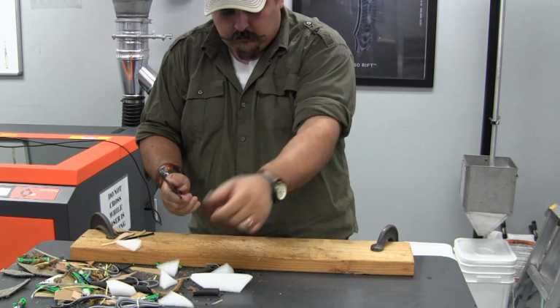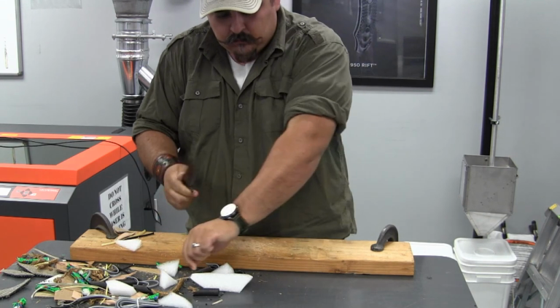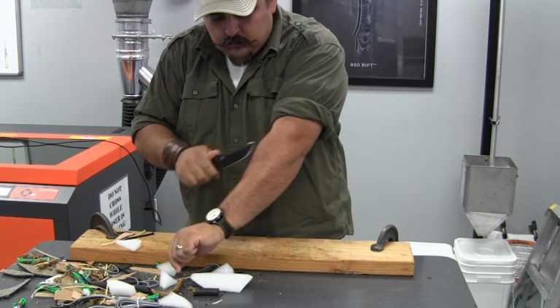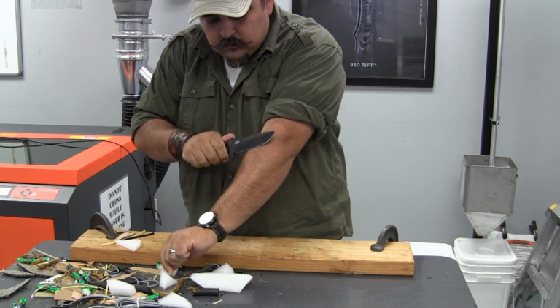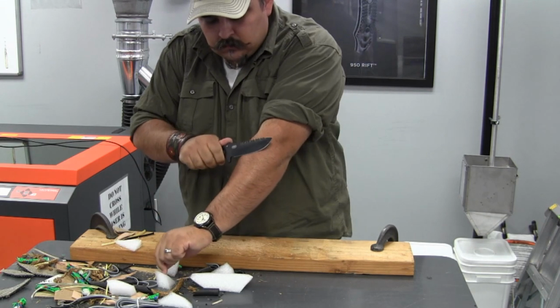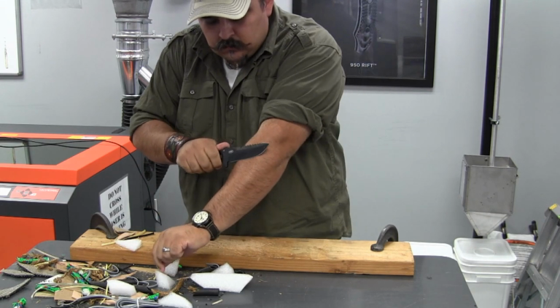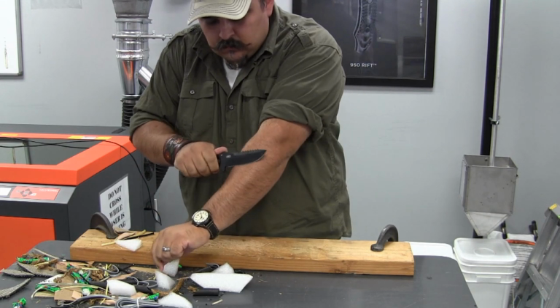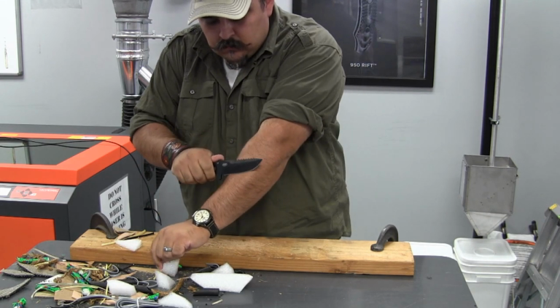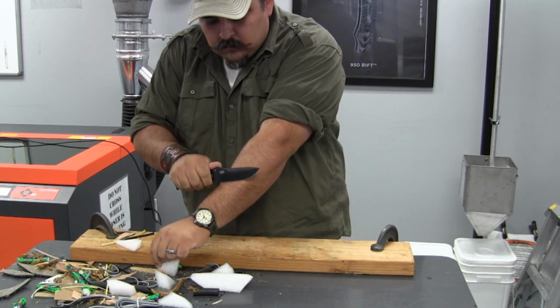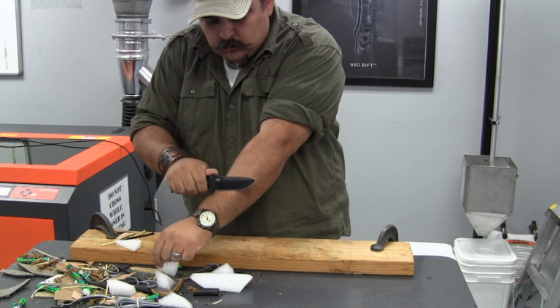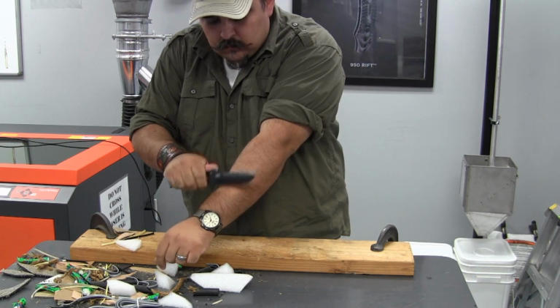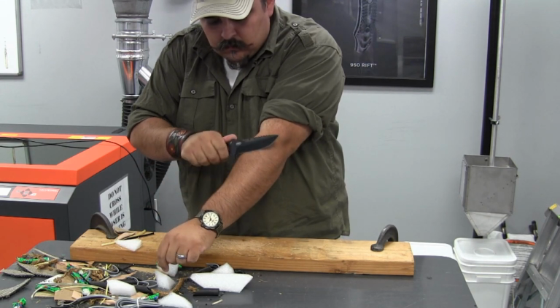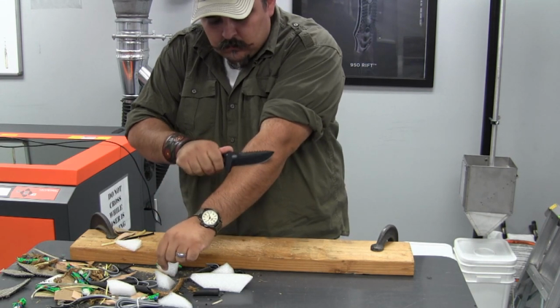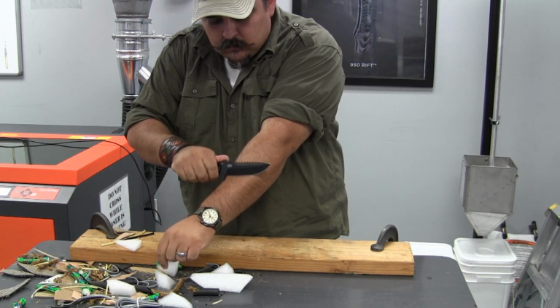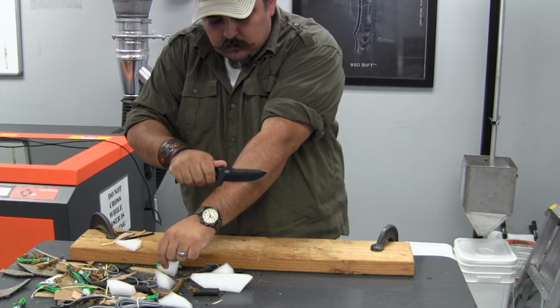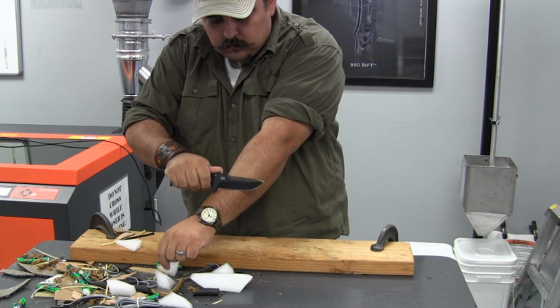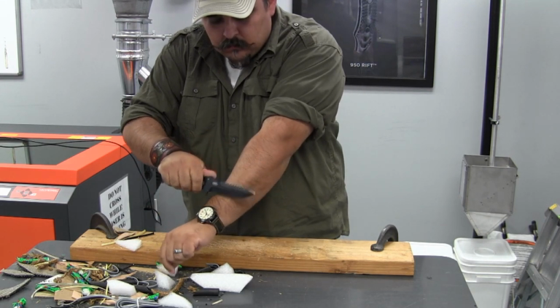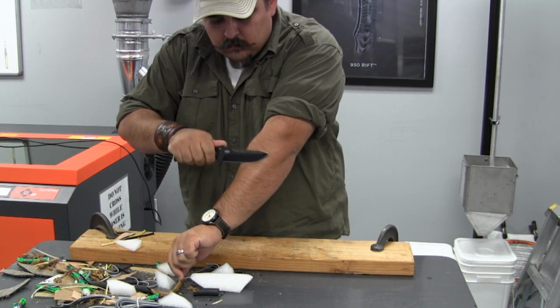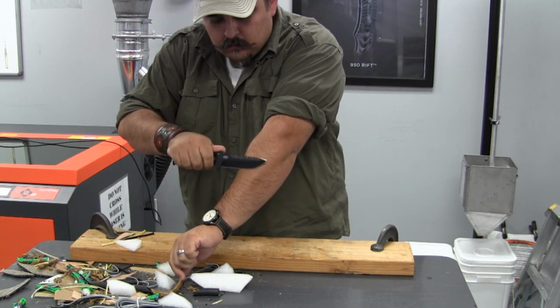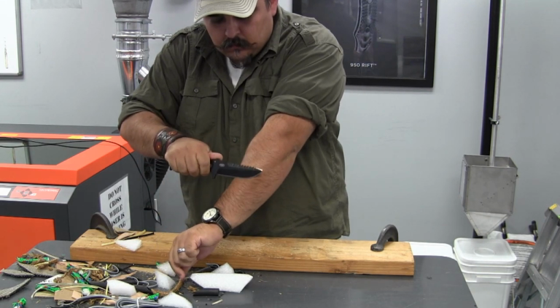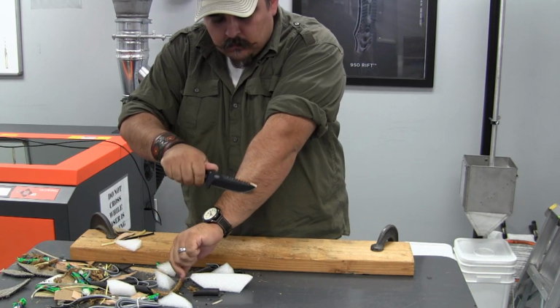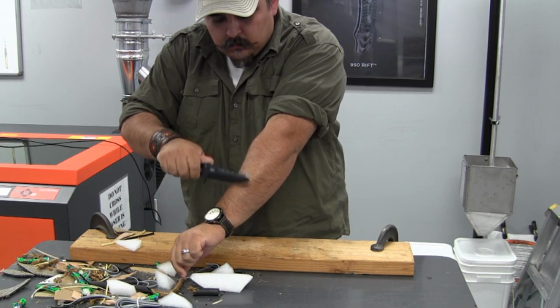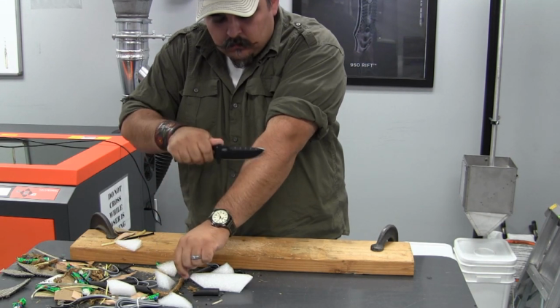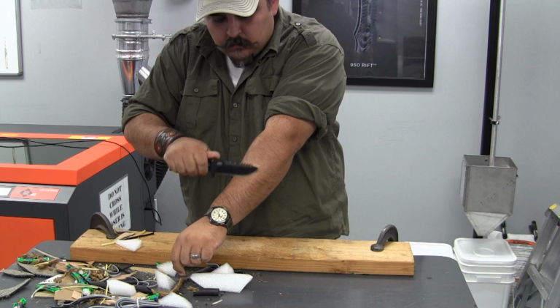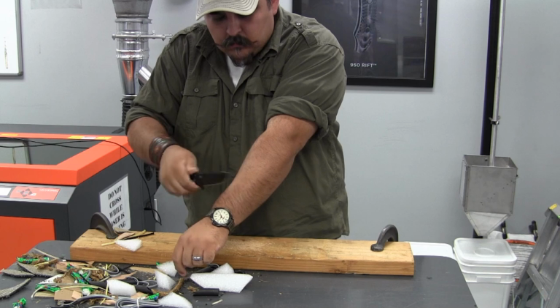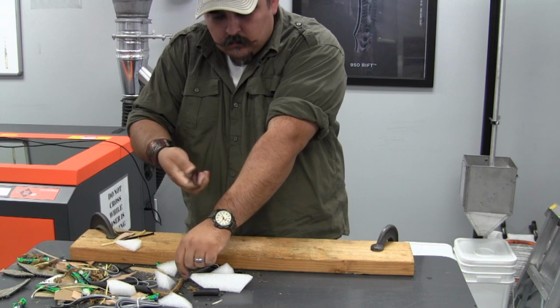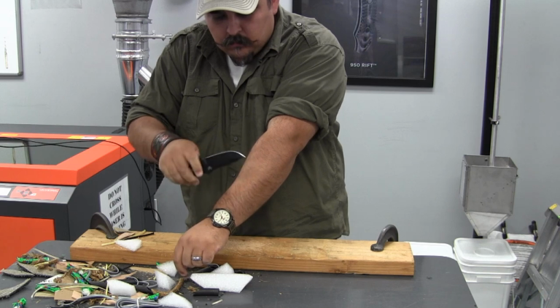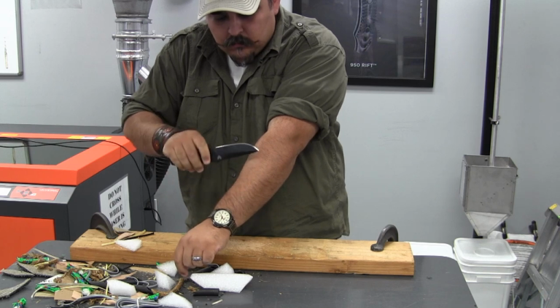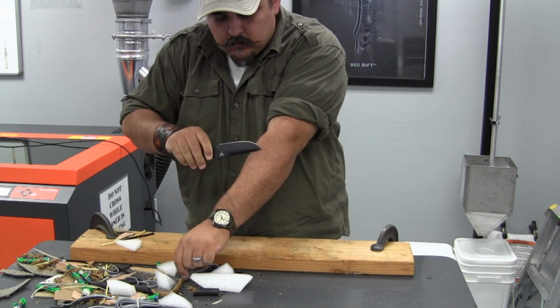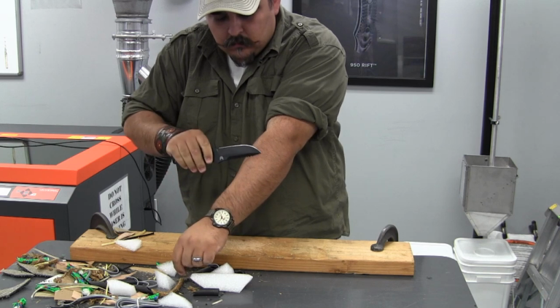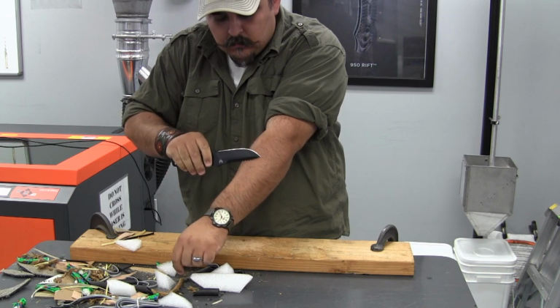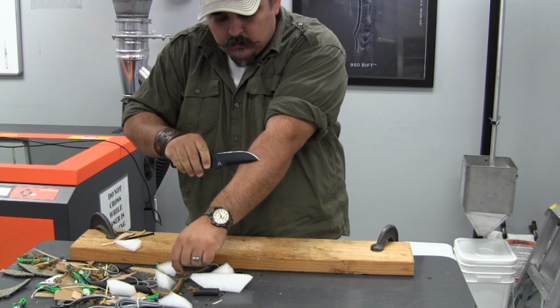Now I wouldn't call it factory shaving sharp, but it does manage to pop a few arm hairs off — not as much as I would have anticipated.